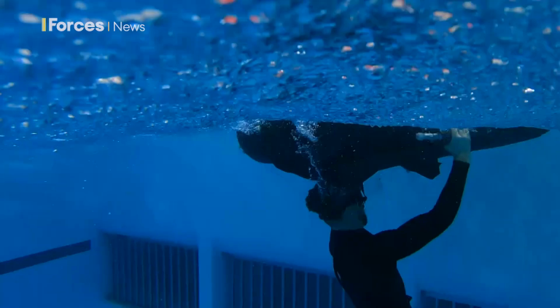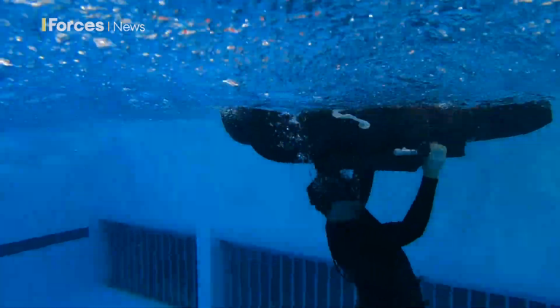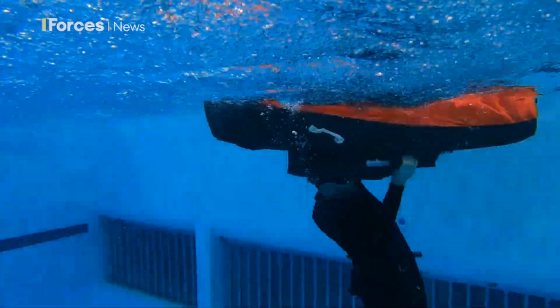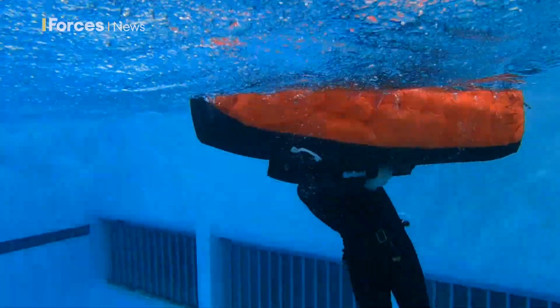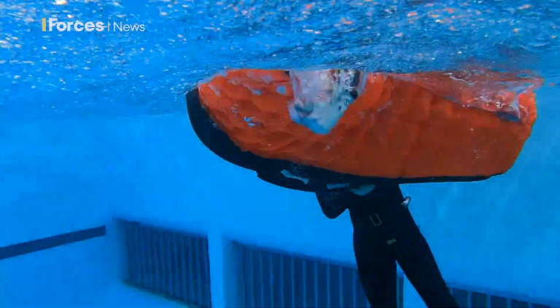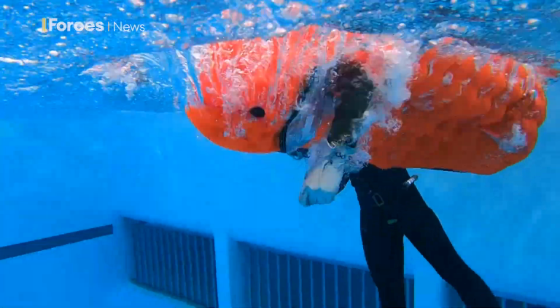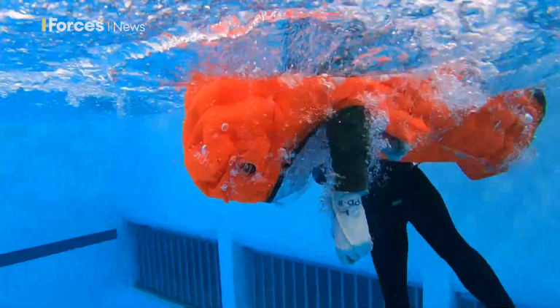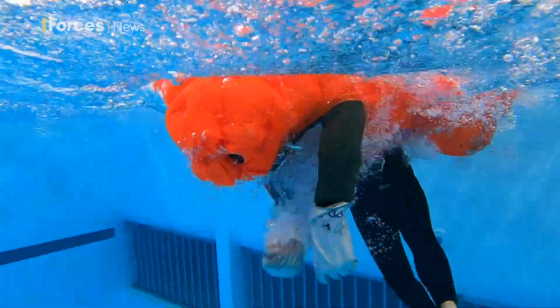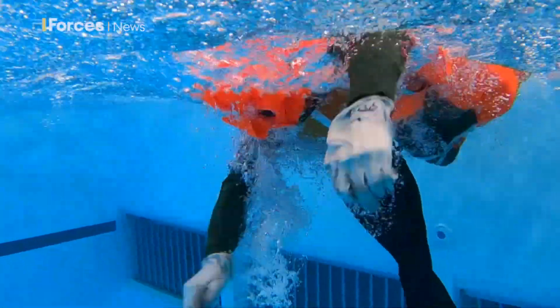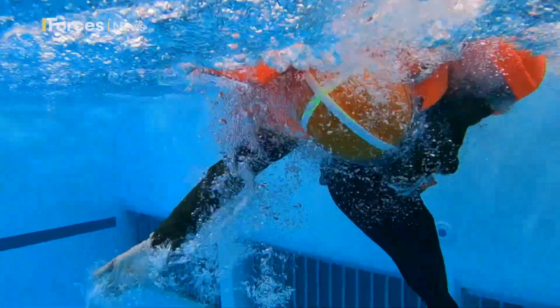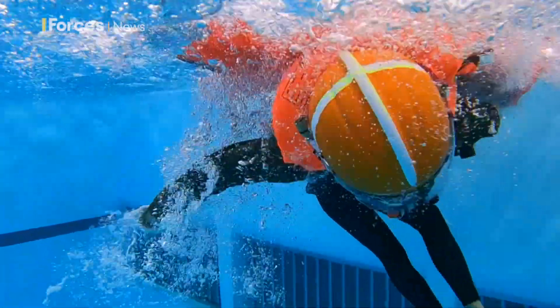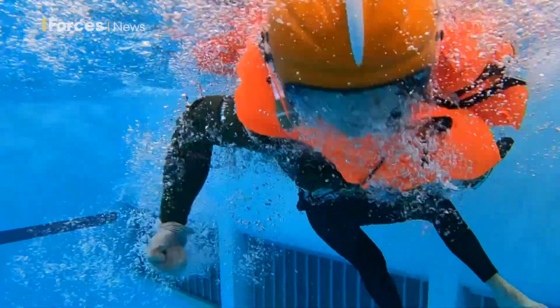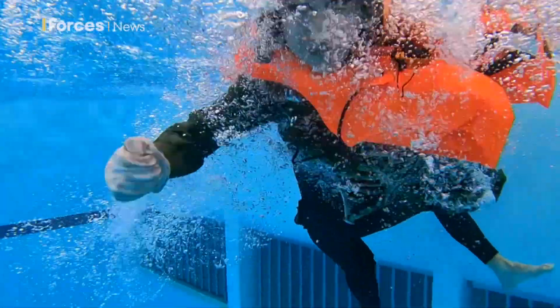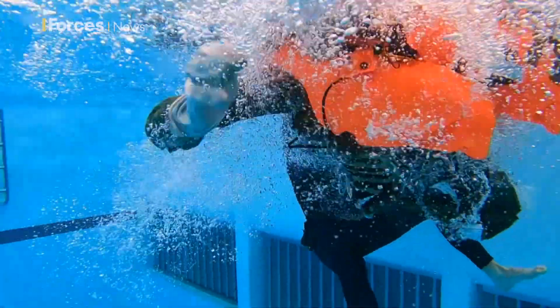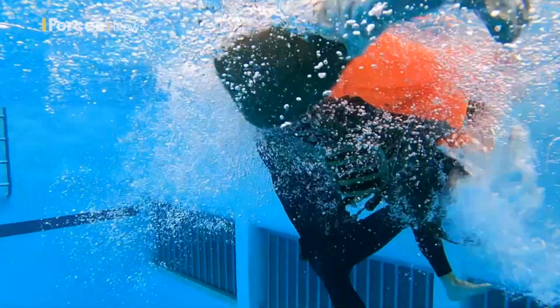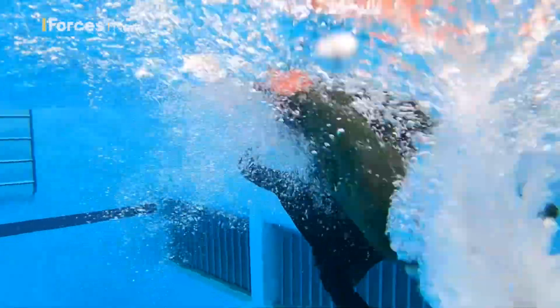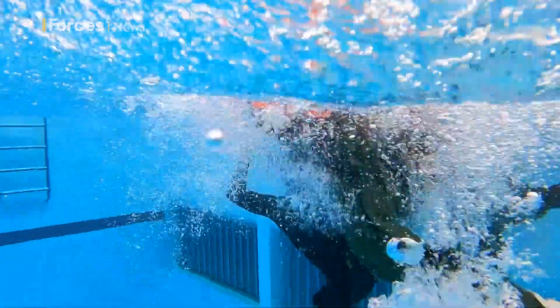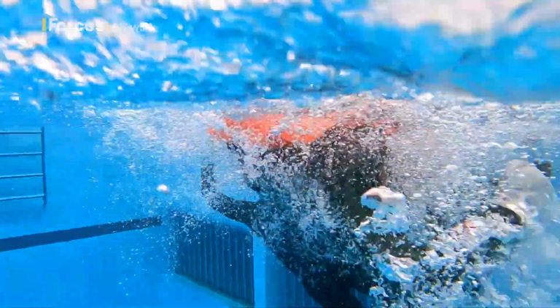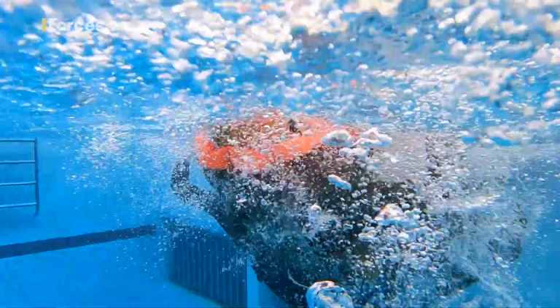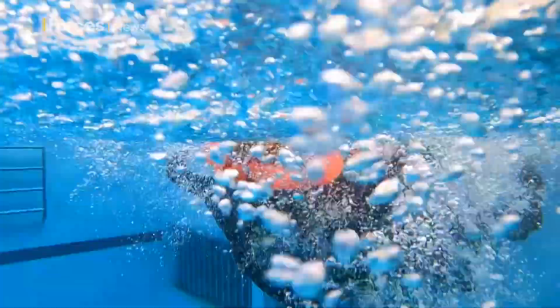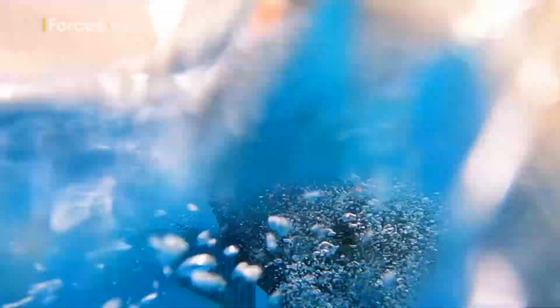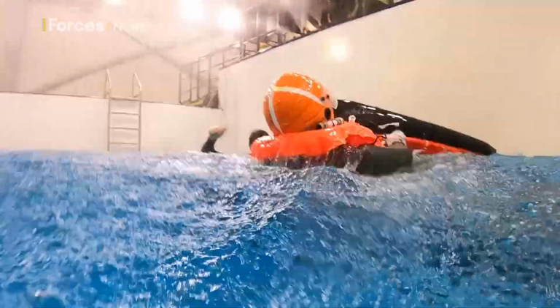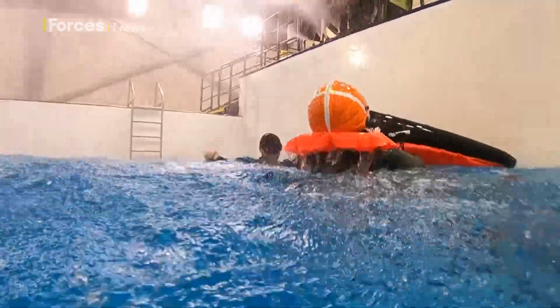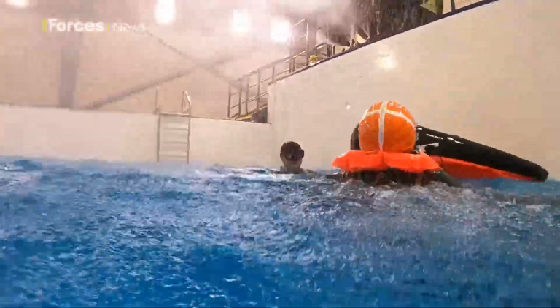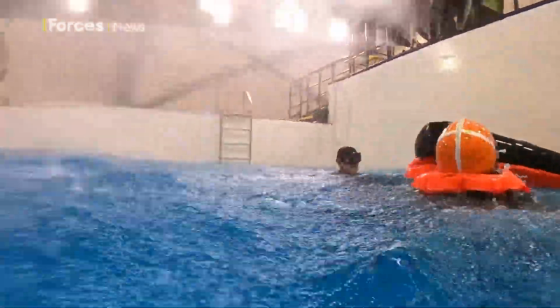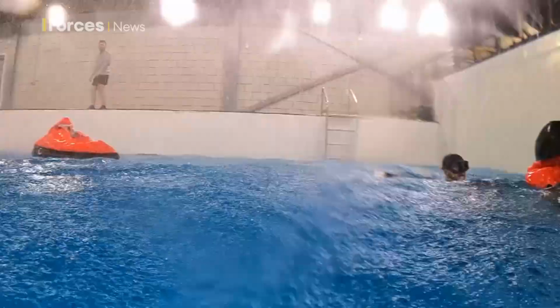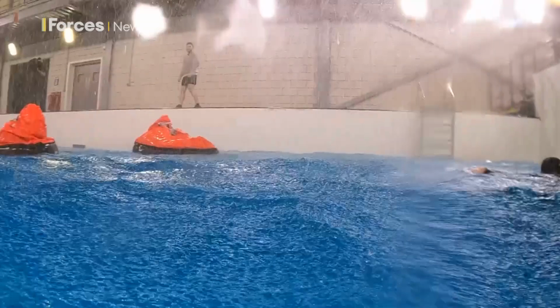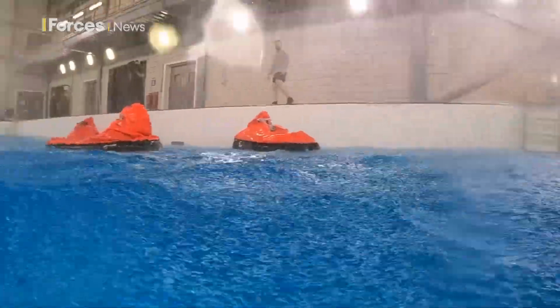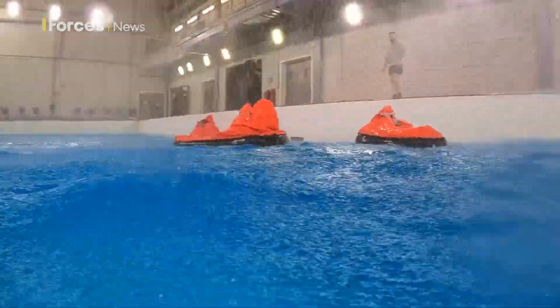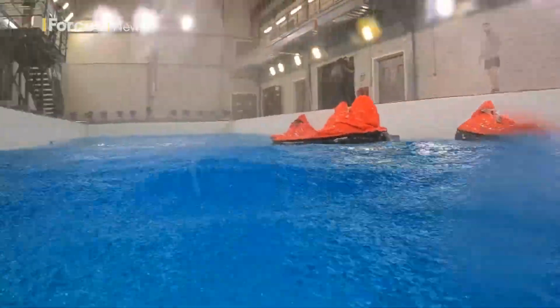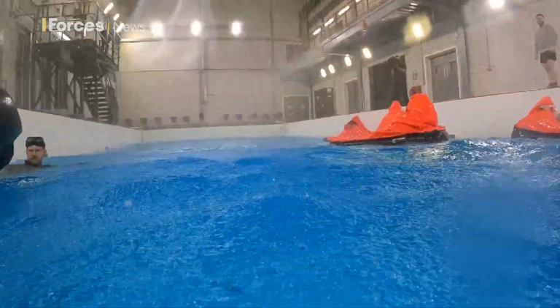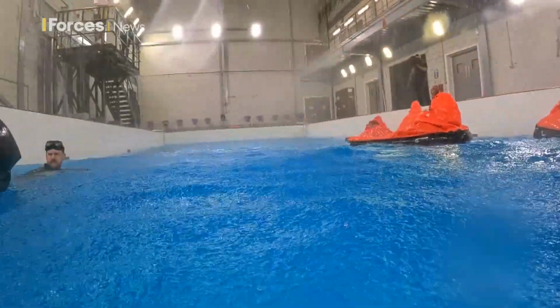The majority of those who come on the sea survival course haven't had to use what they learn, but for others it's a different story.